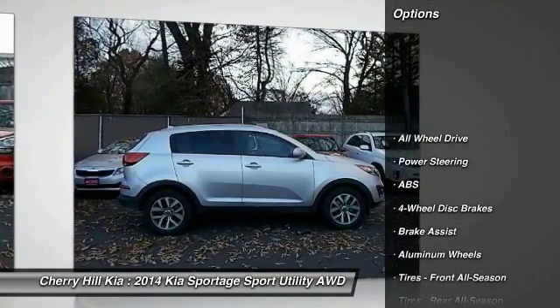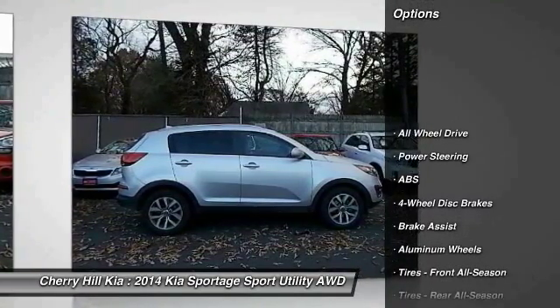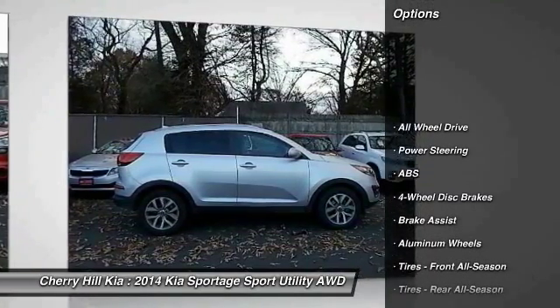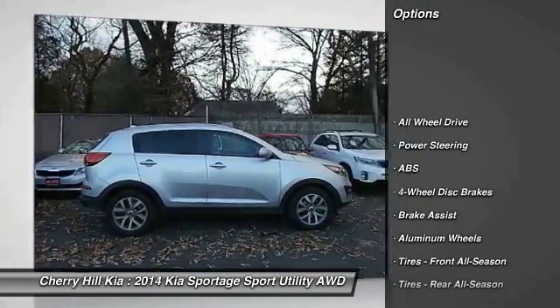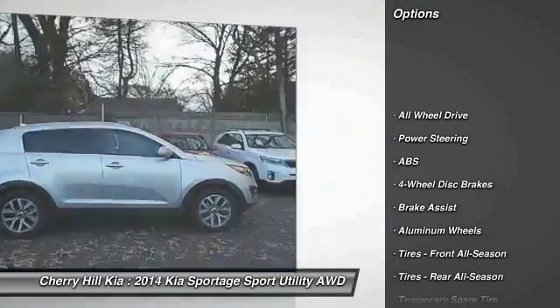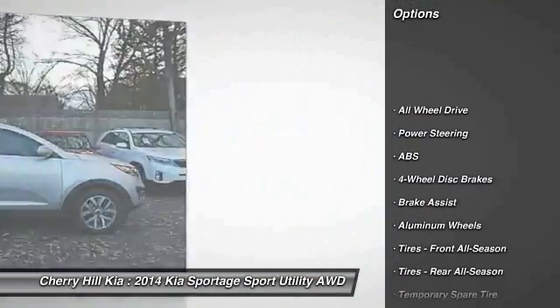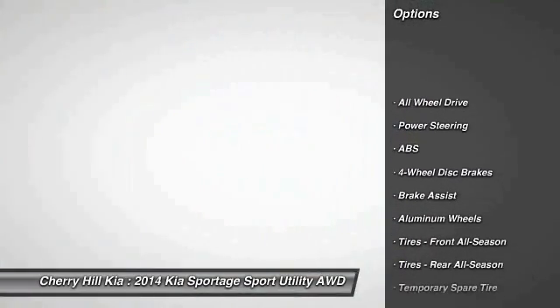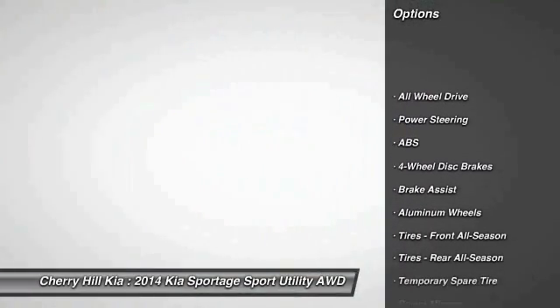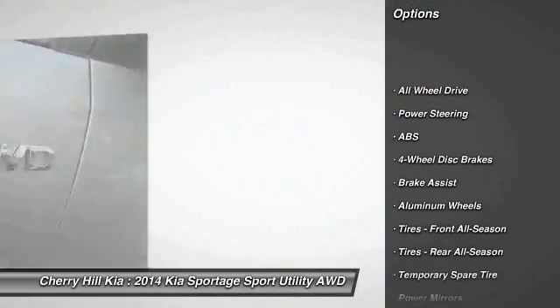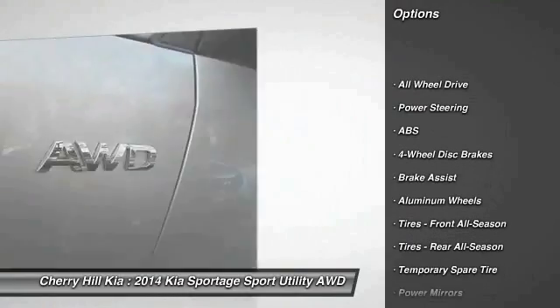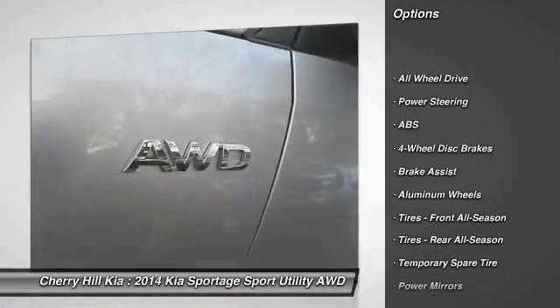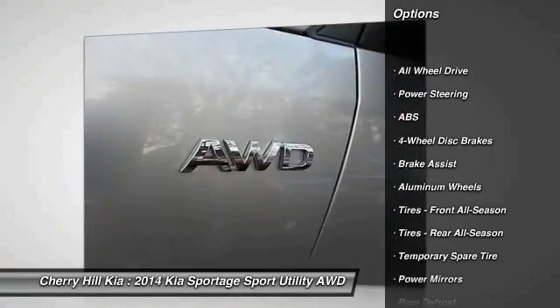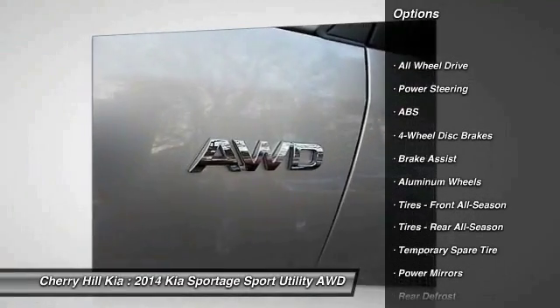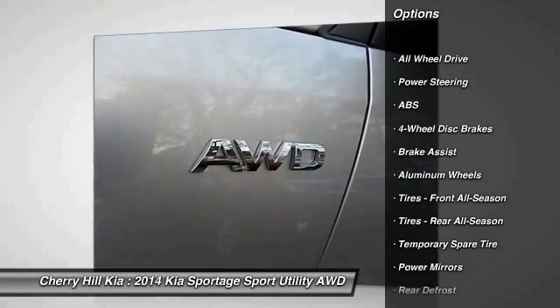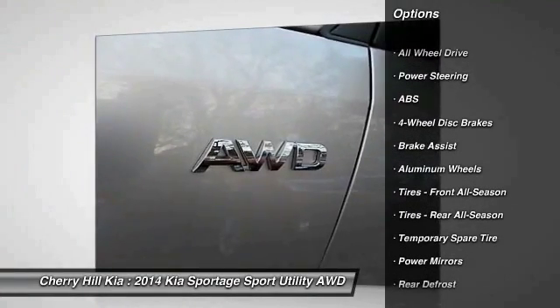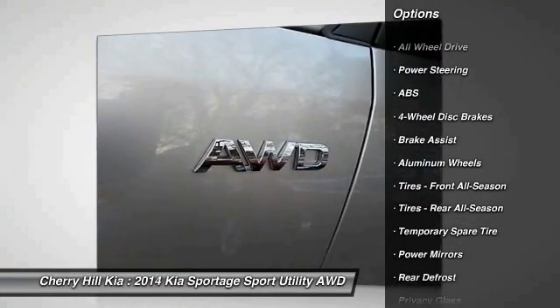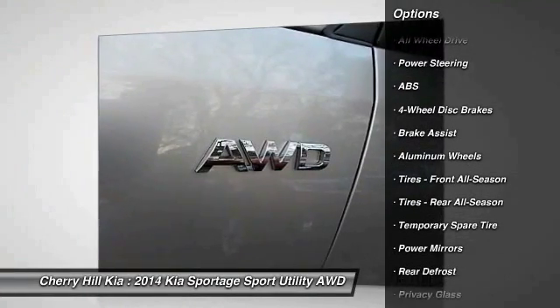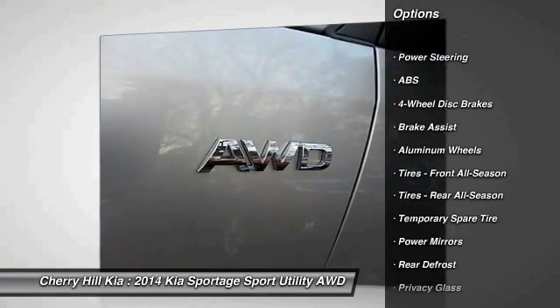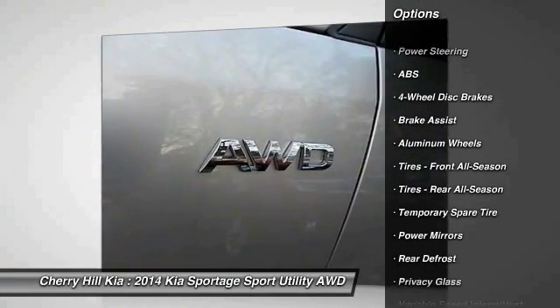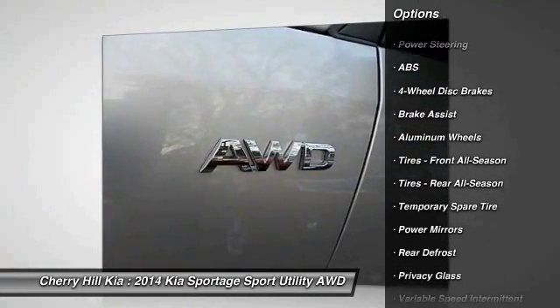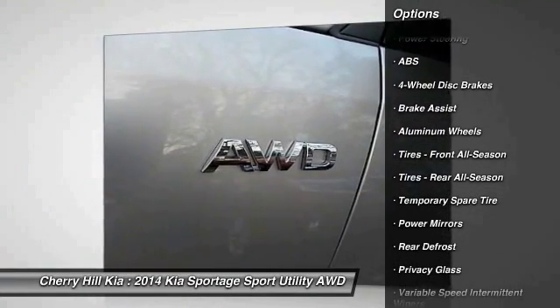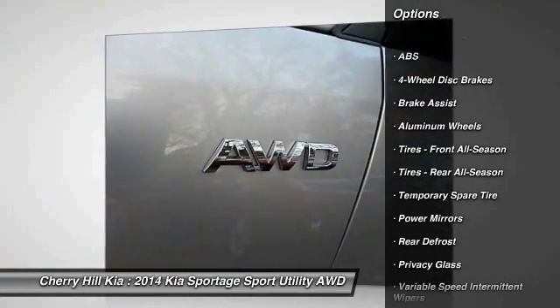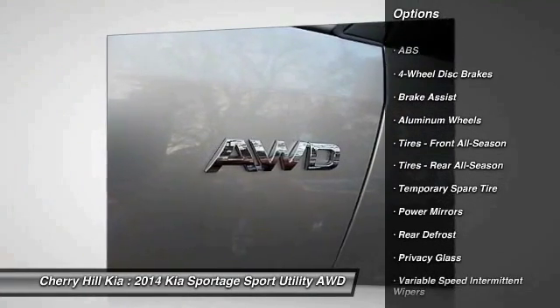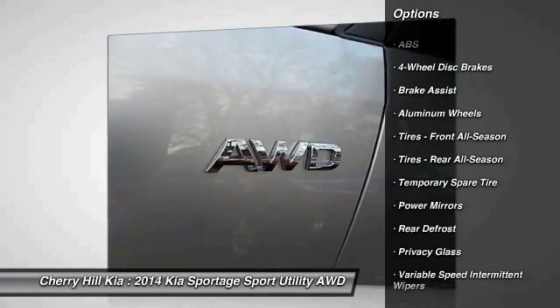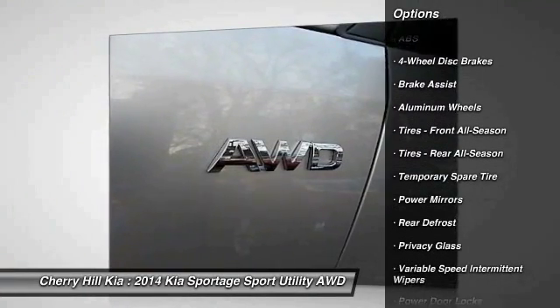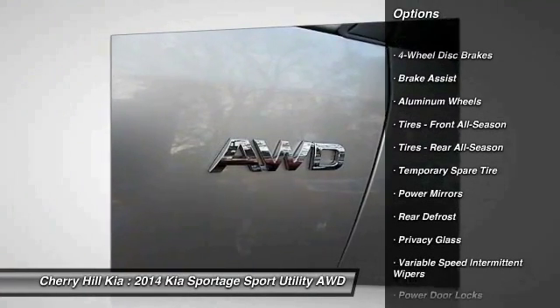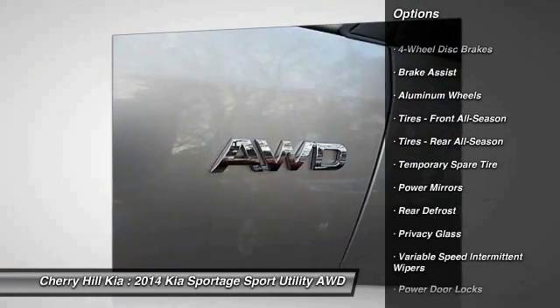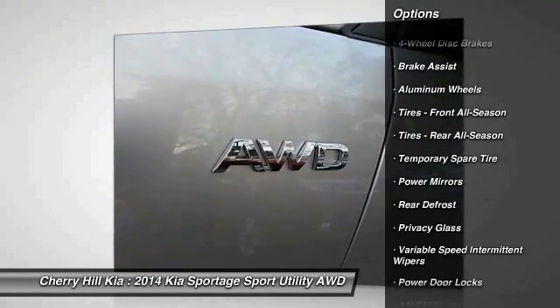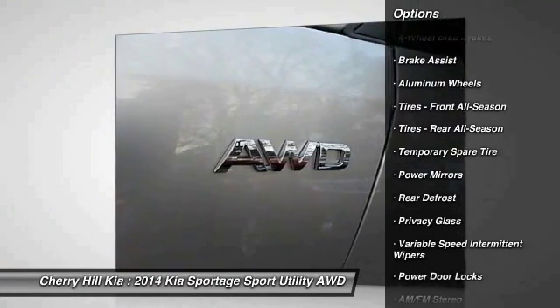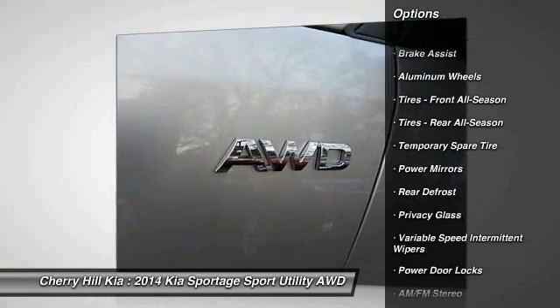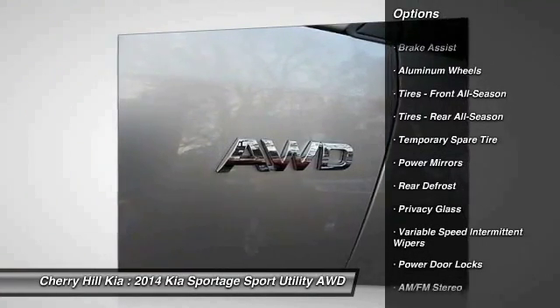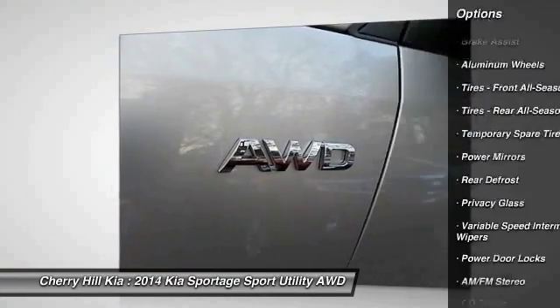Traction control. Stability control. Keyless entry. Anti-lock braking system. All-wheel drive.